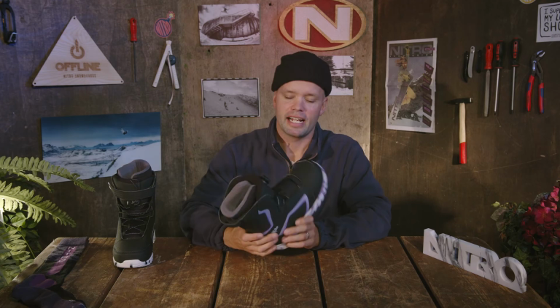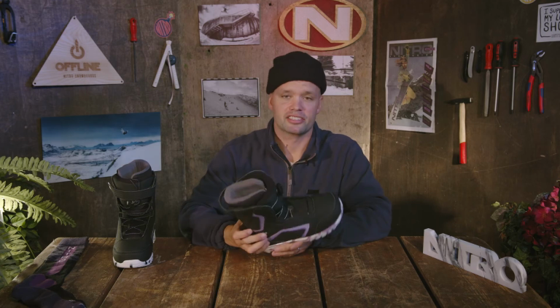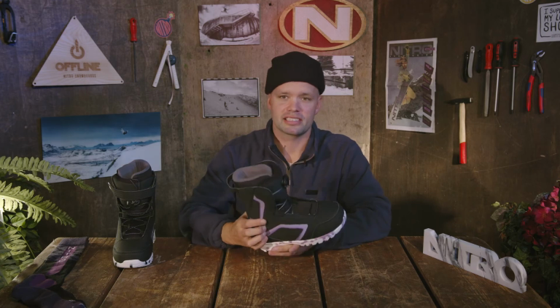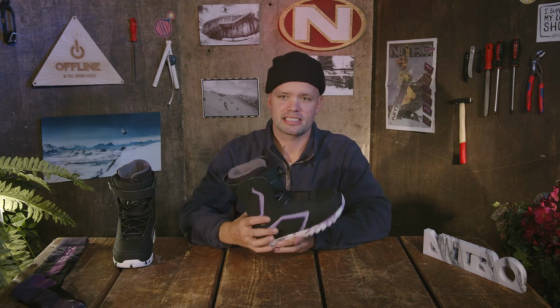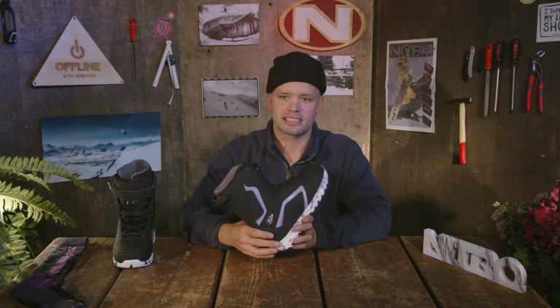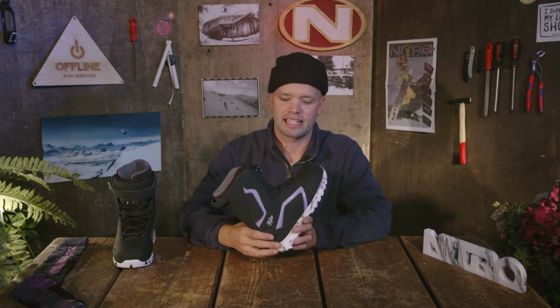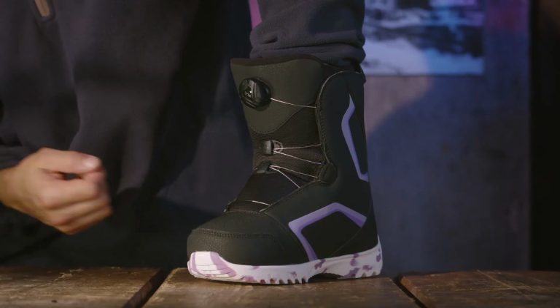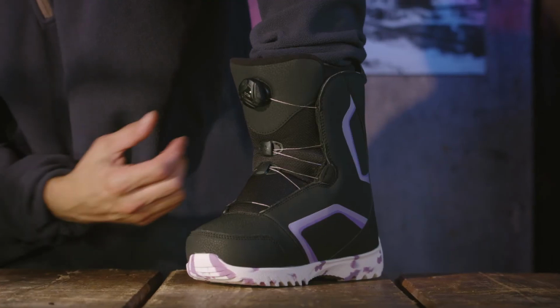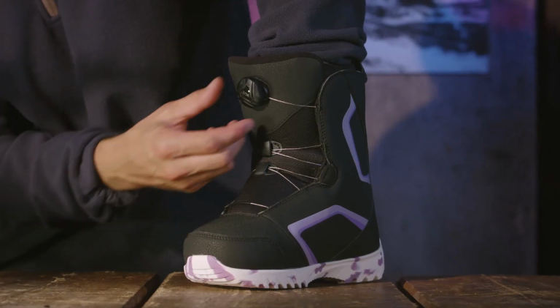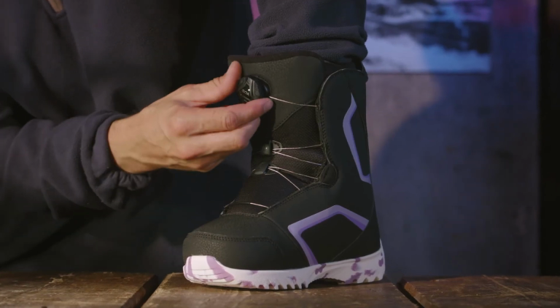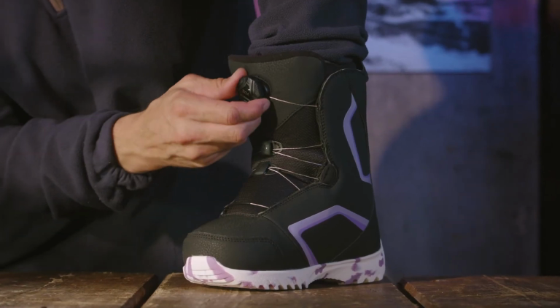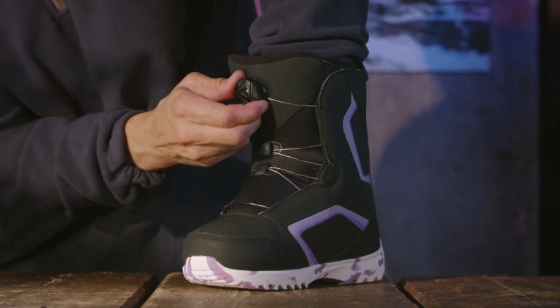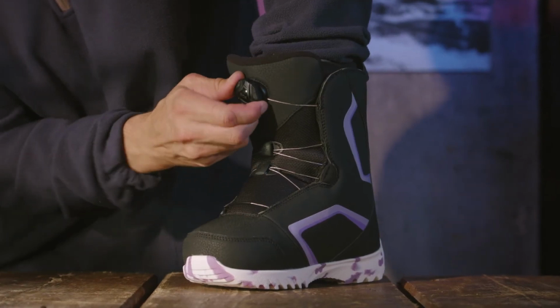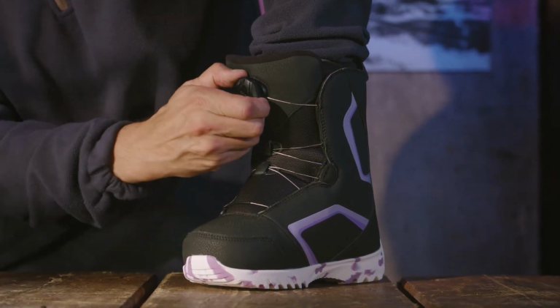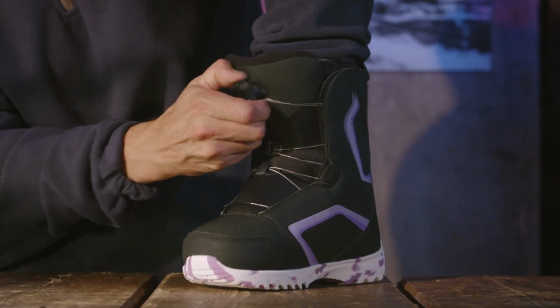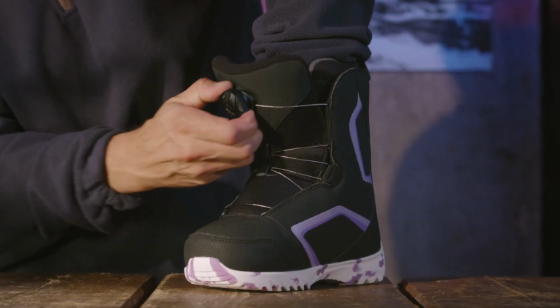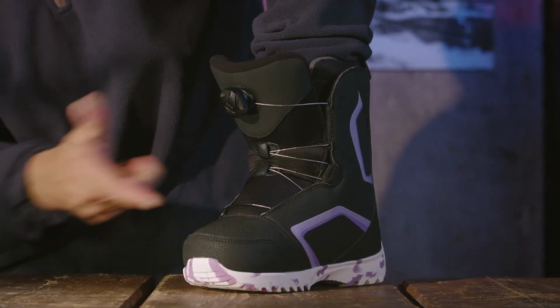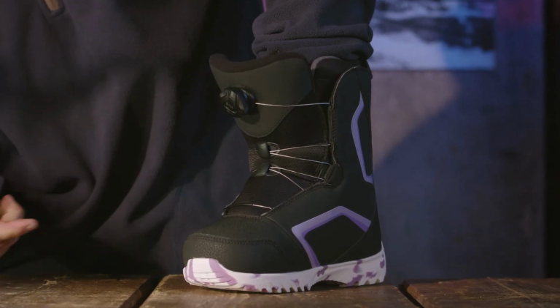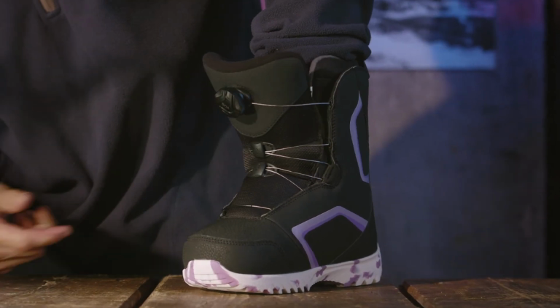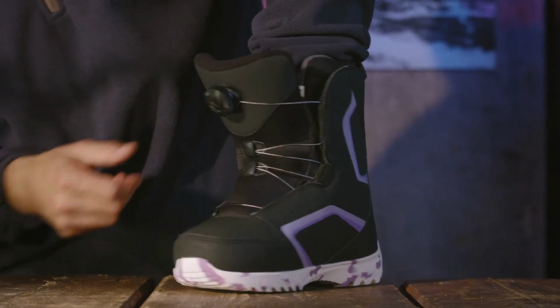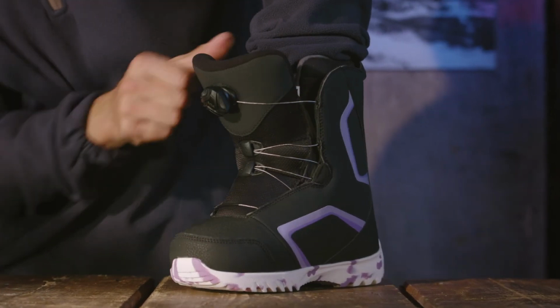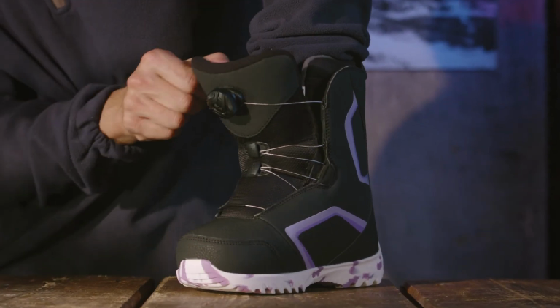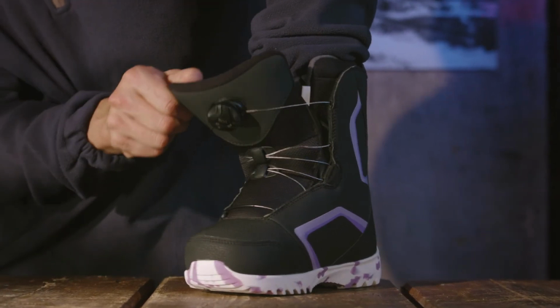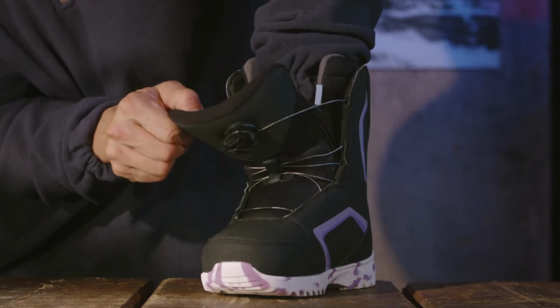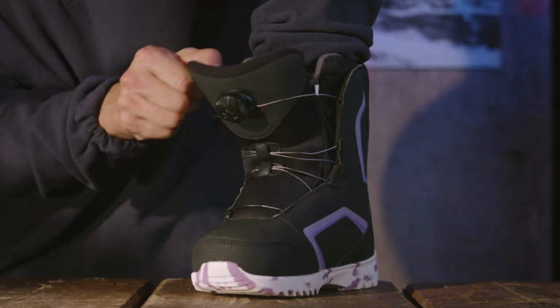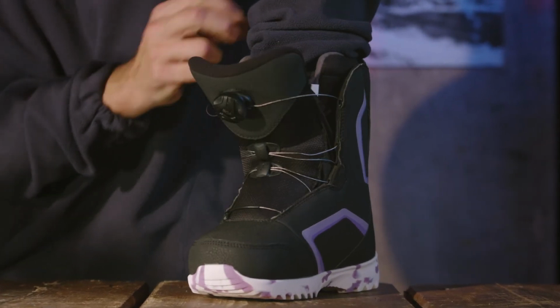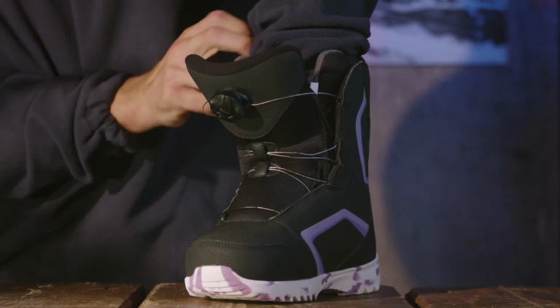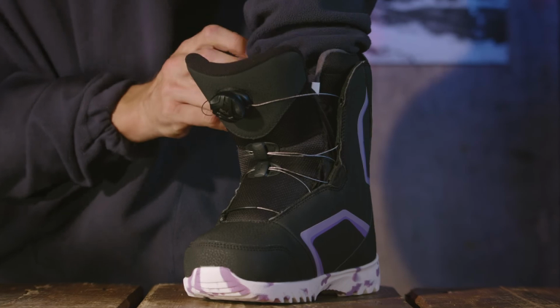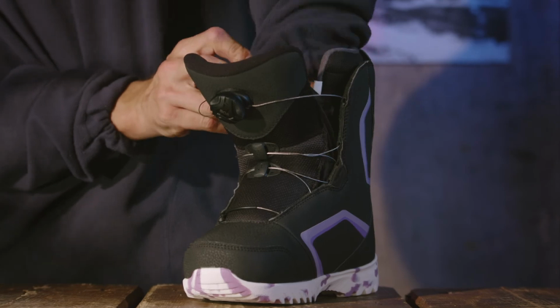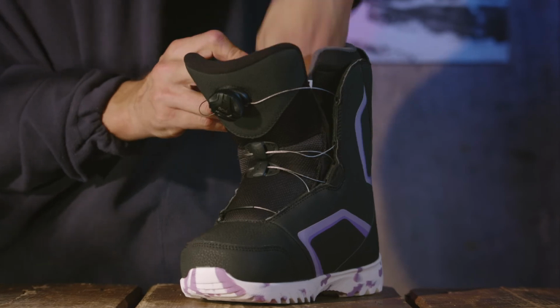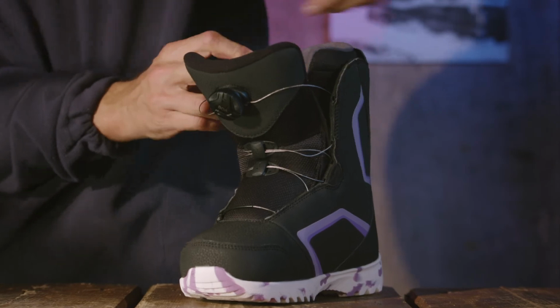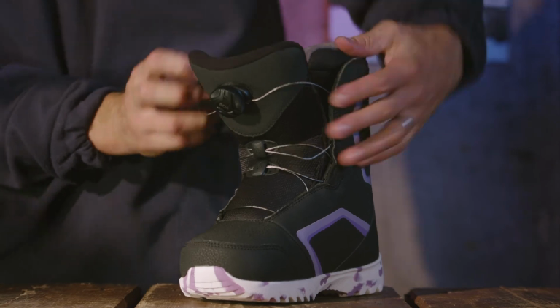It's just as easy to take off — all you've got to do is pop the dial, open the wings, step out and you're done.